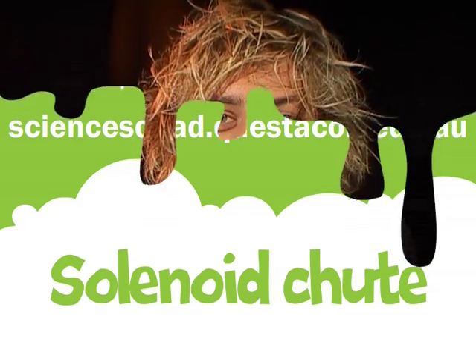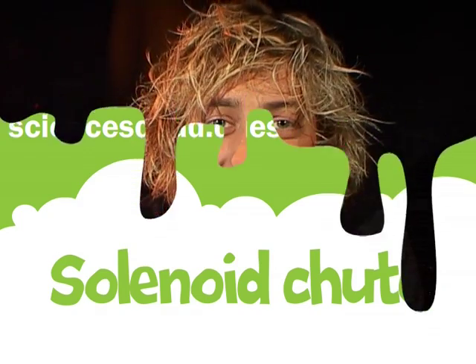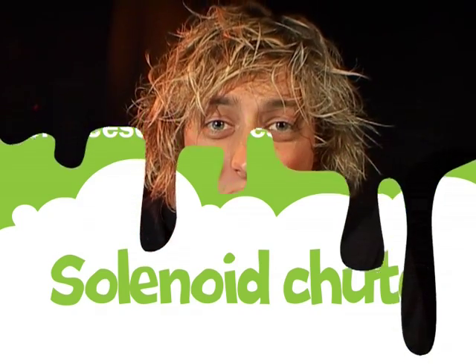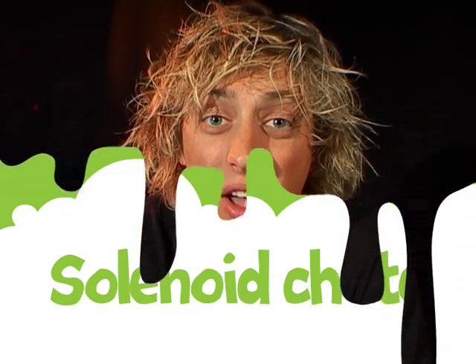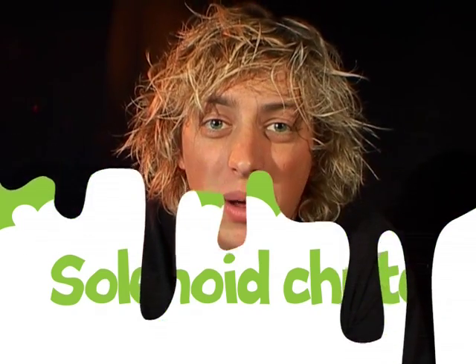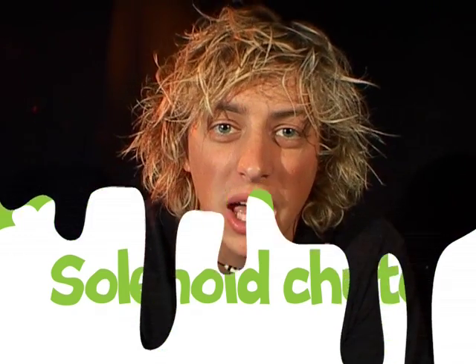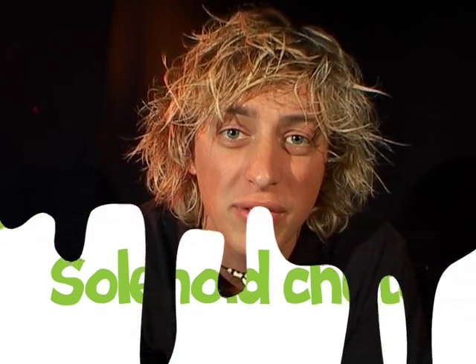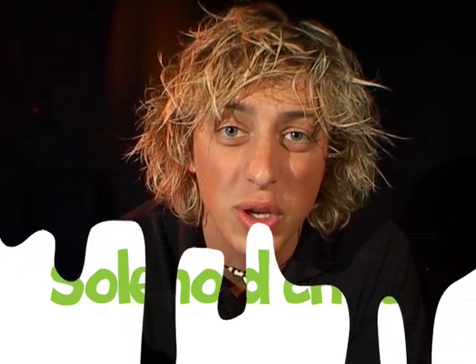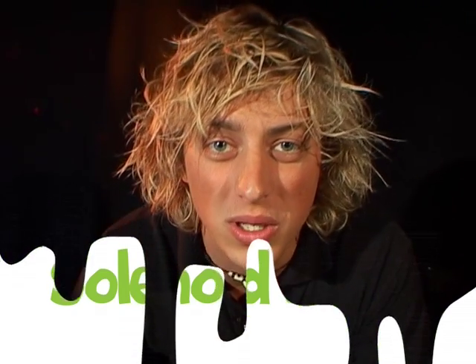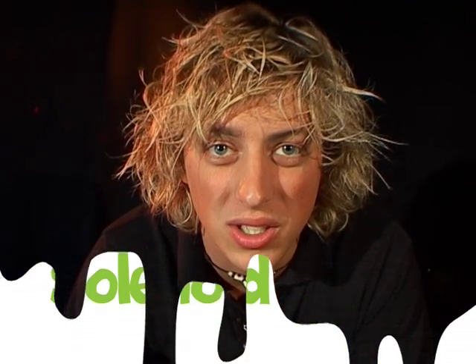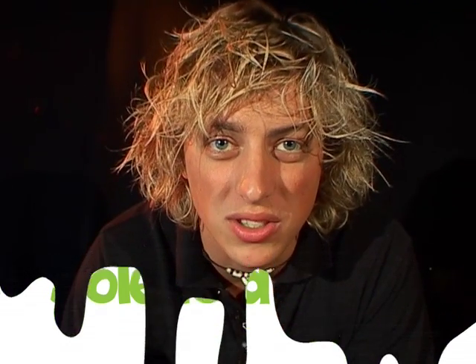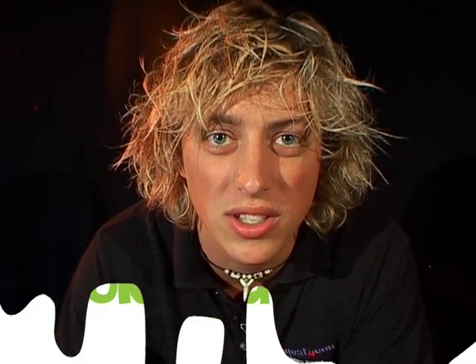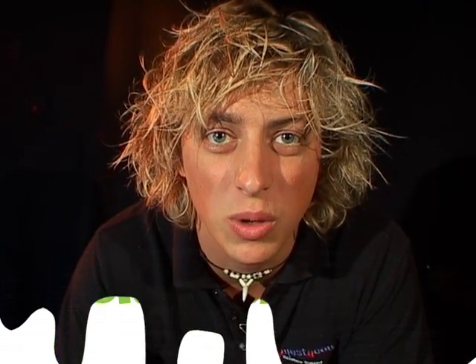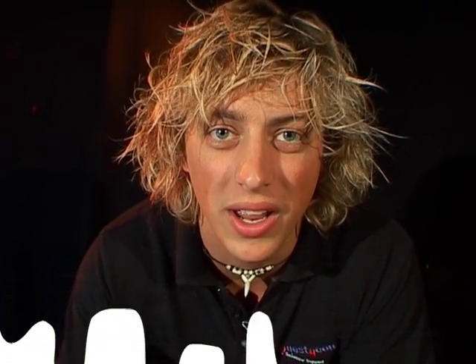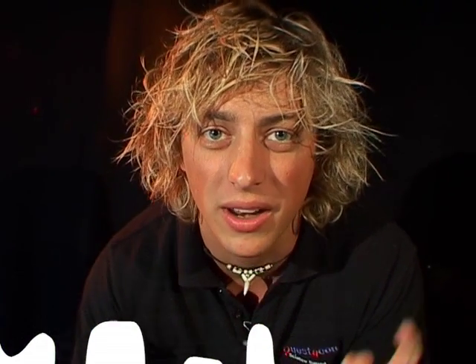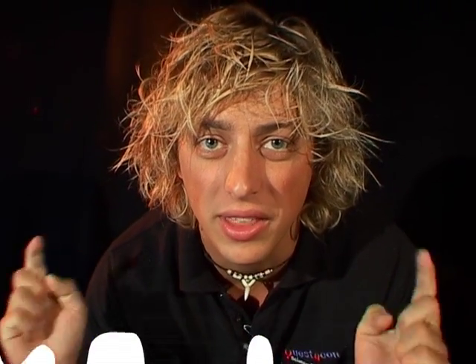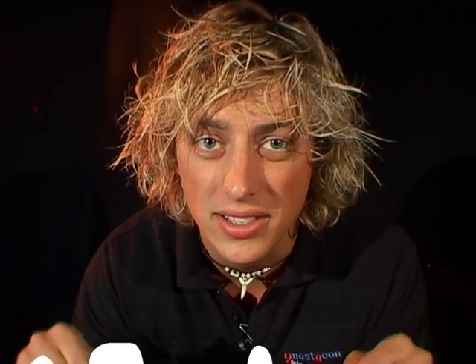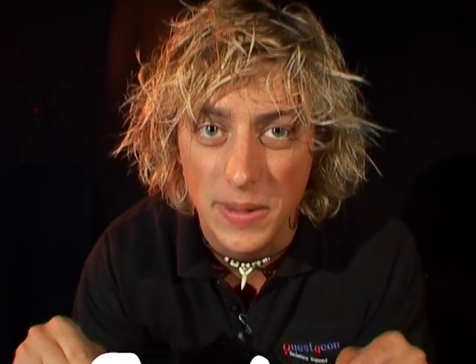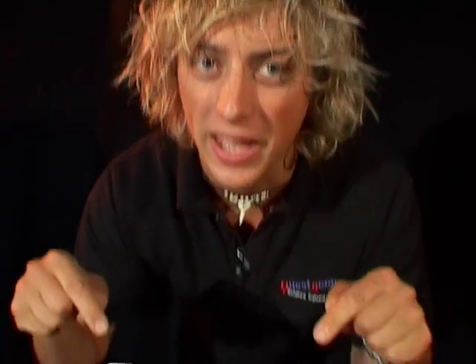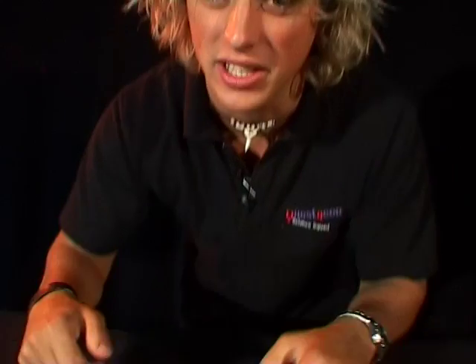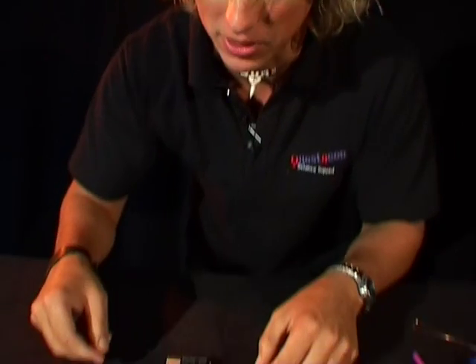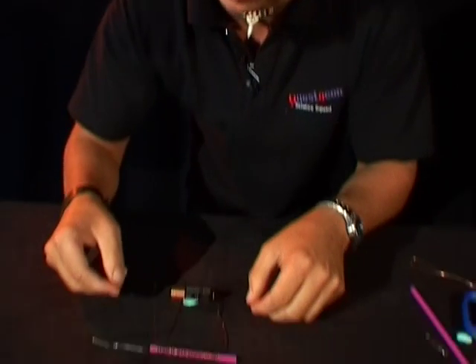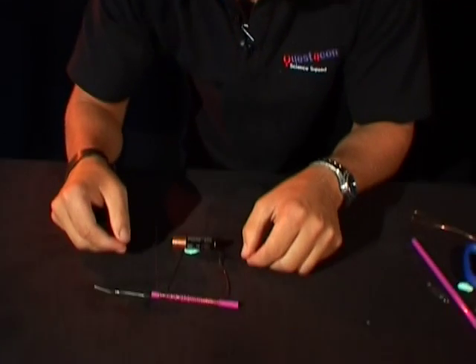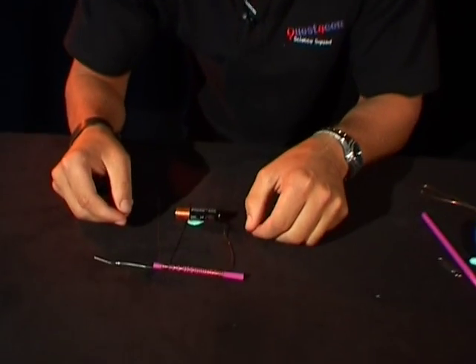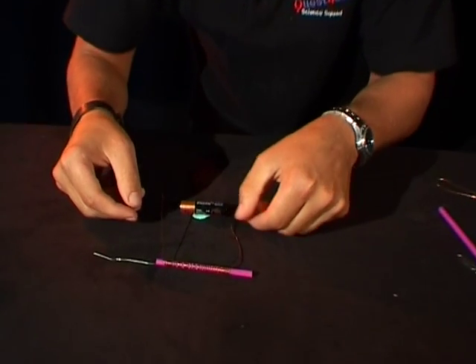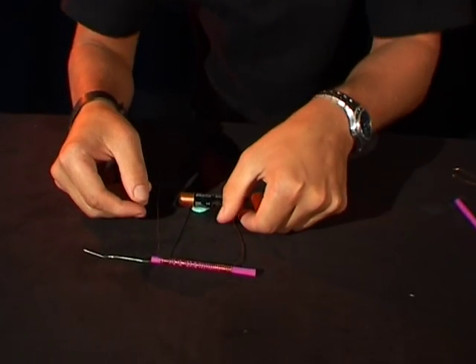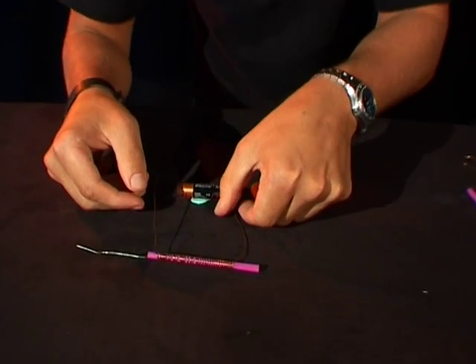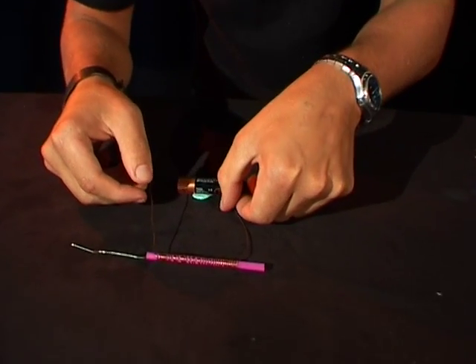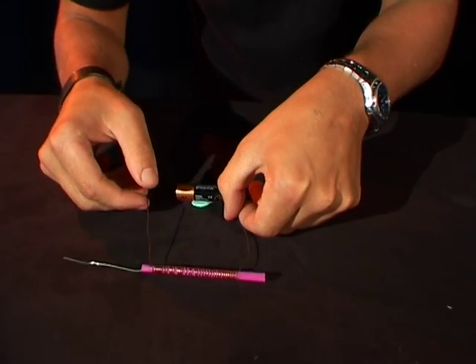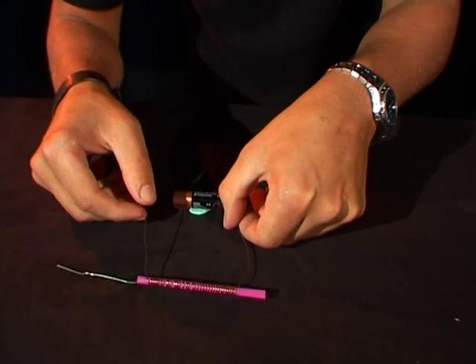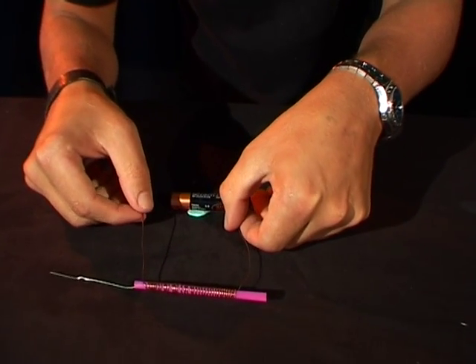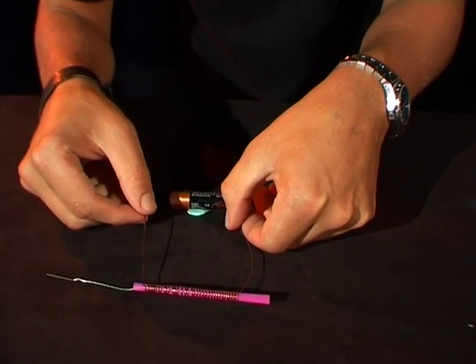How's it going? I'm David from the Questacon Science Squad and this is my solenoid shoot. Check out what it does.